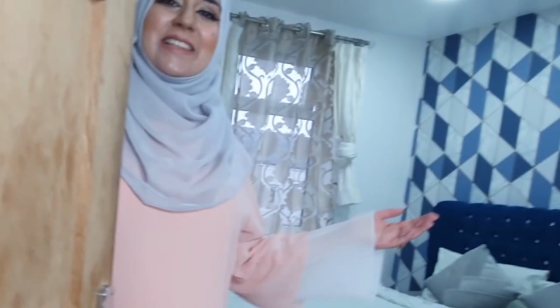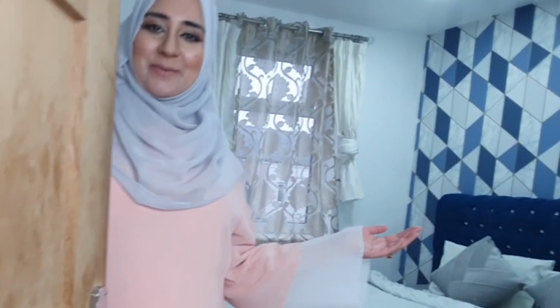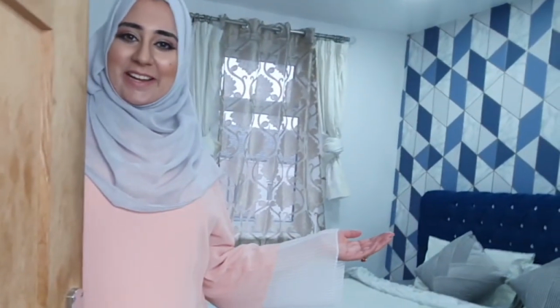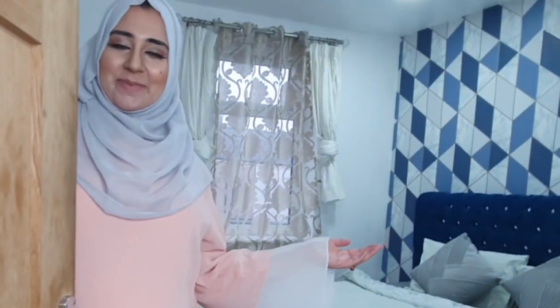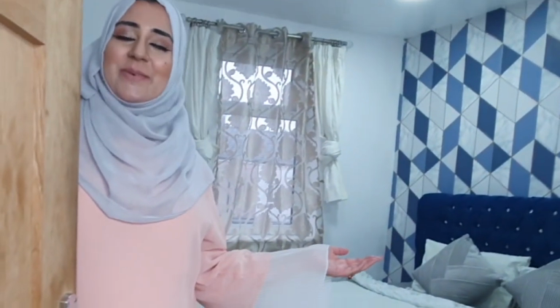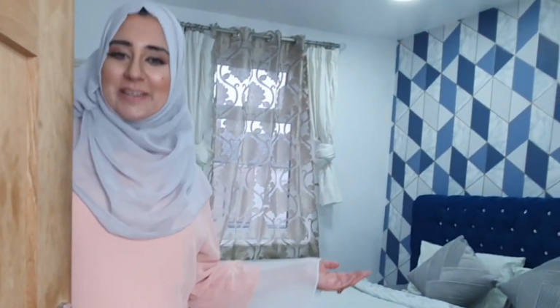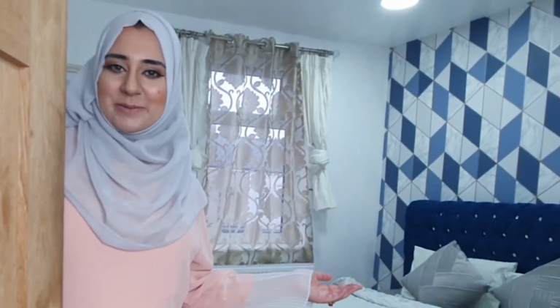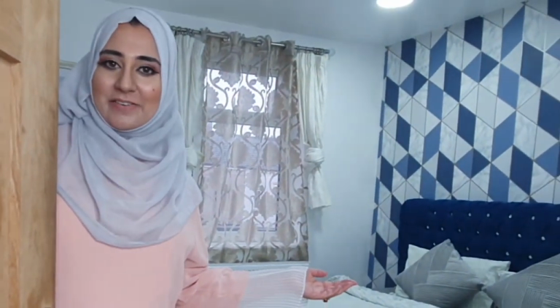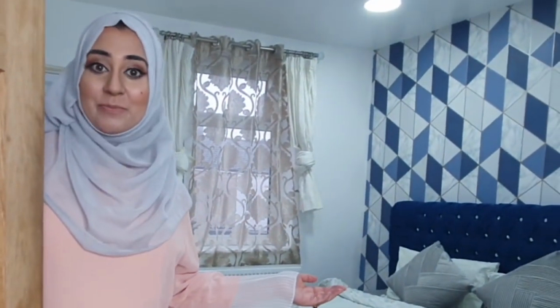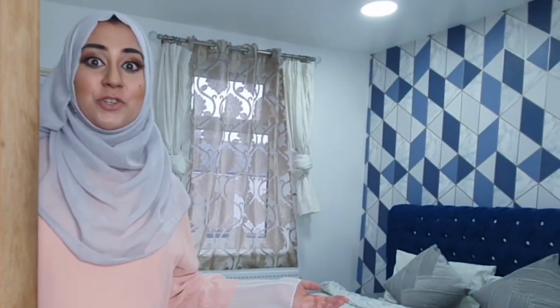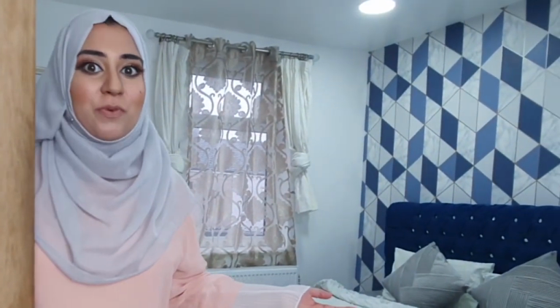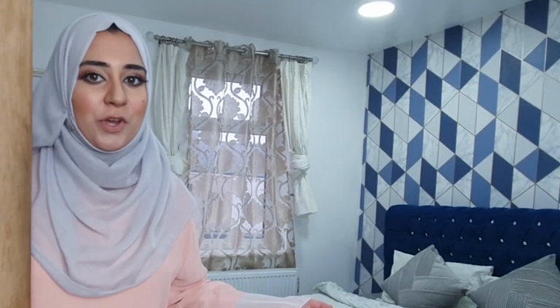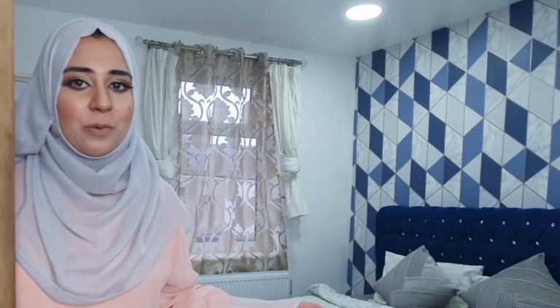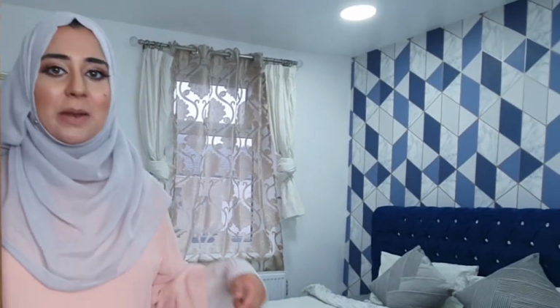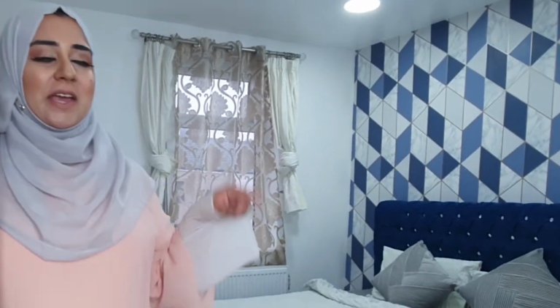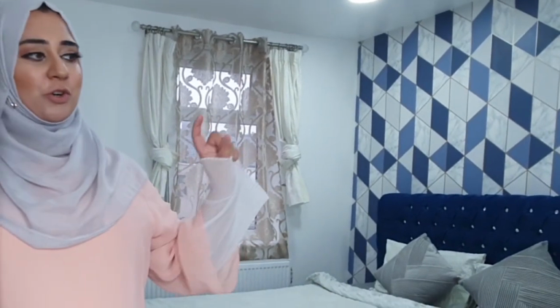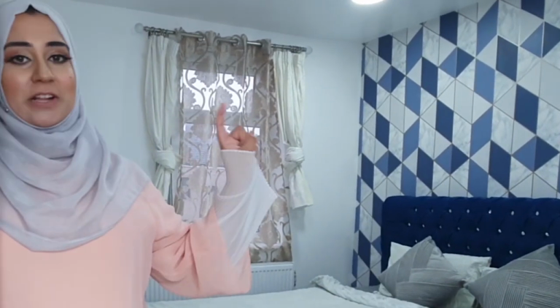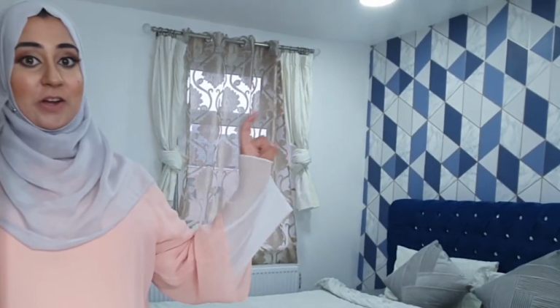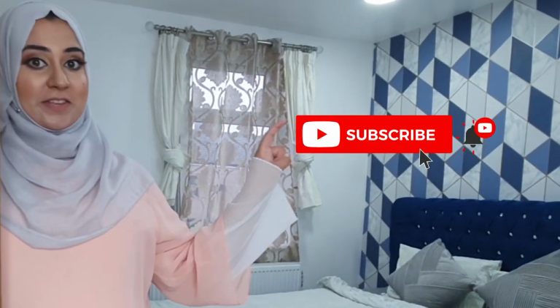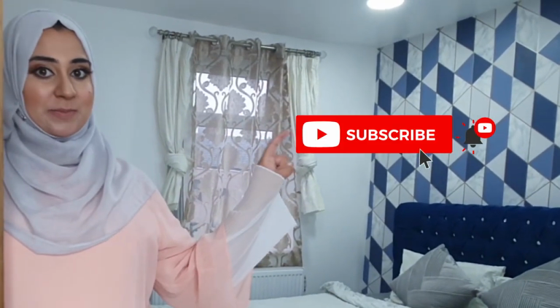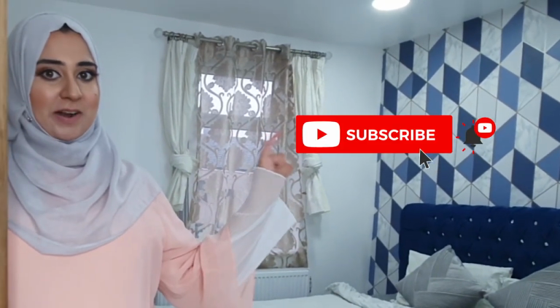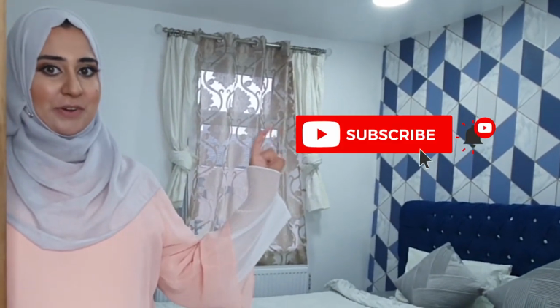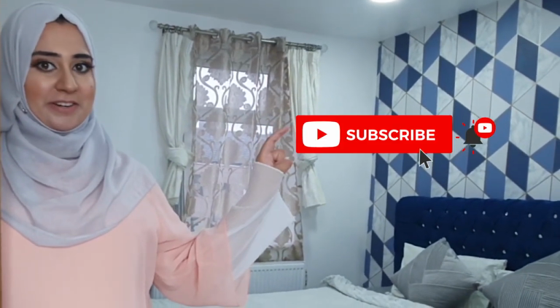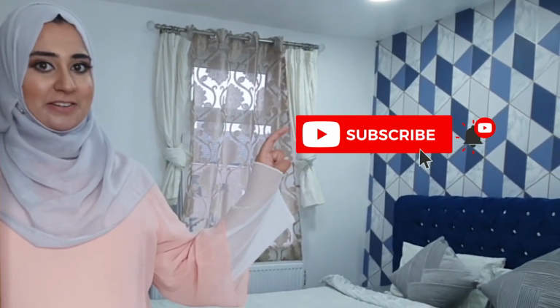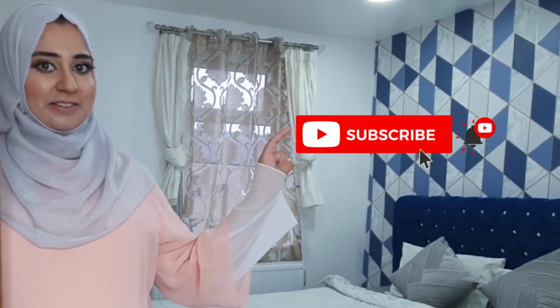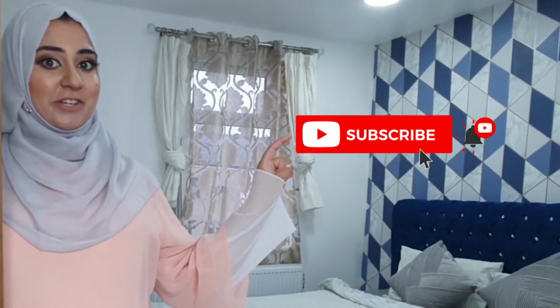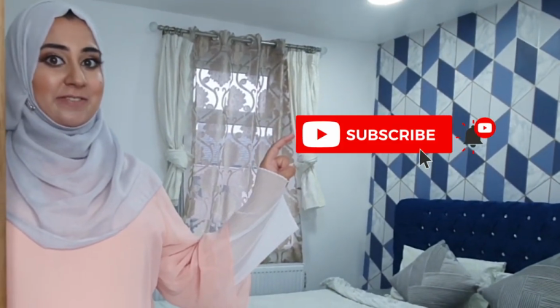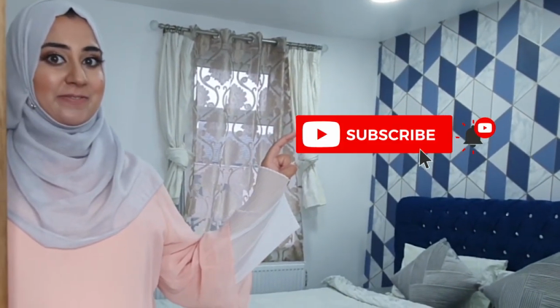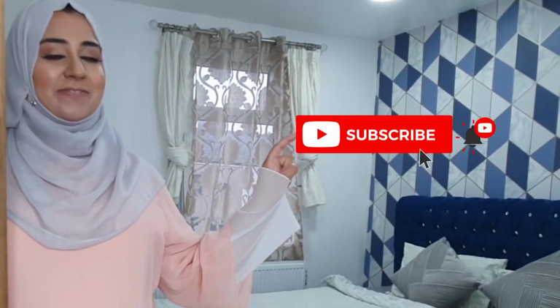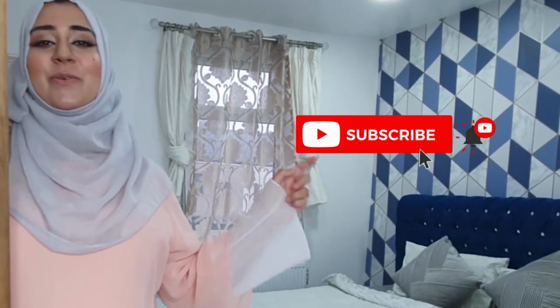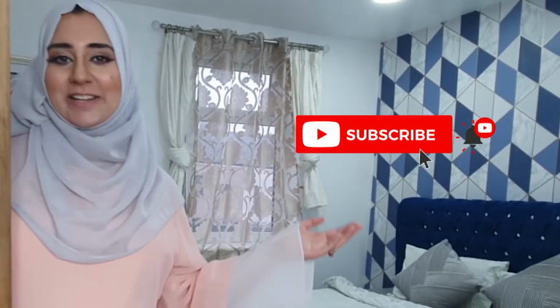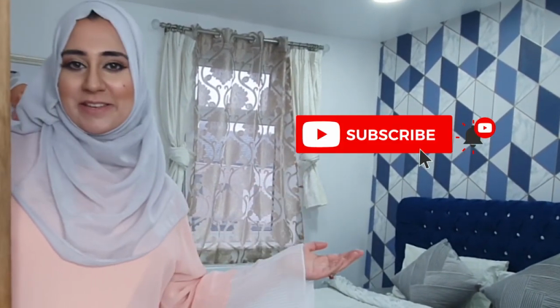Asalaamu Alaikum and welcome to my room. Just before you come in make sure you click on the subscribe button. Done? Welcome in.